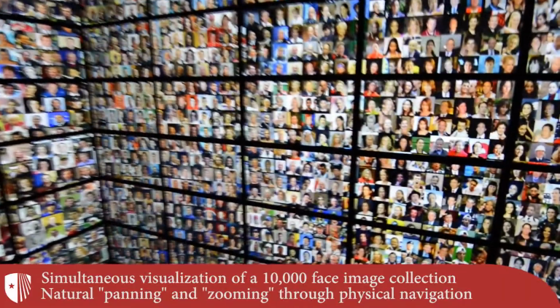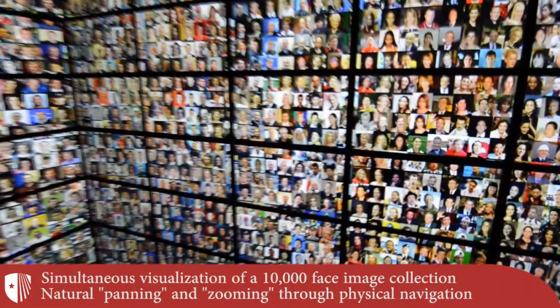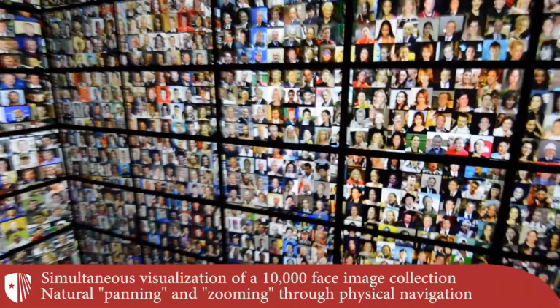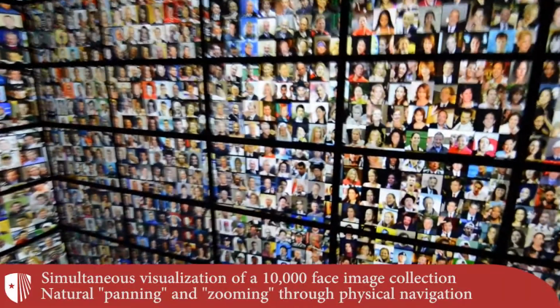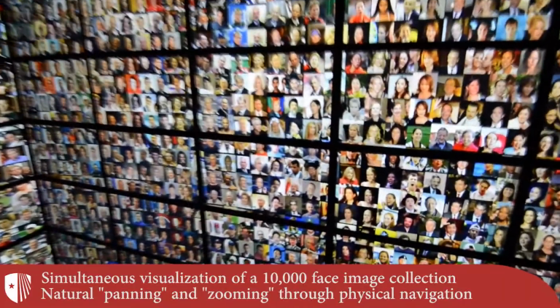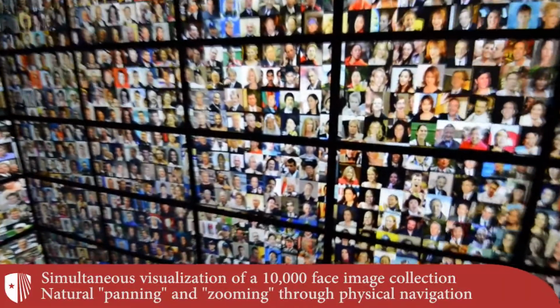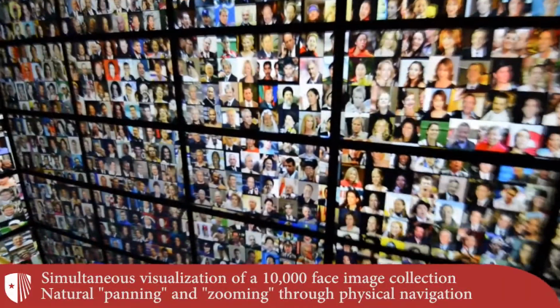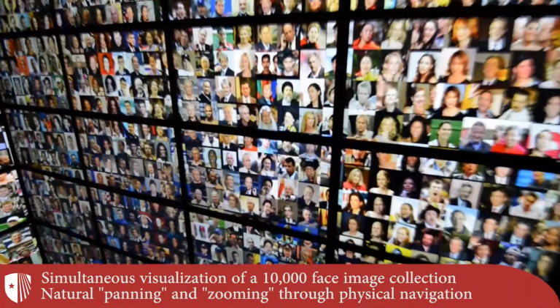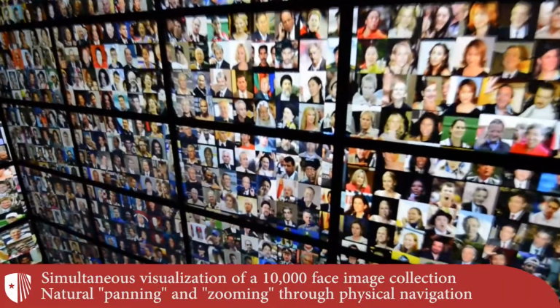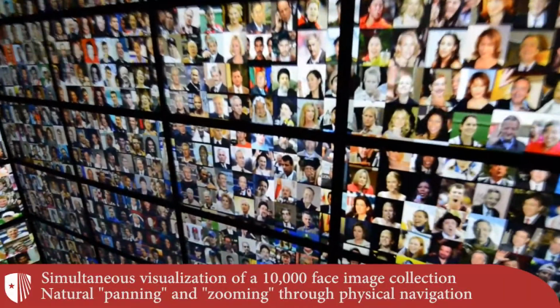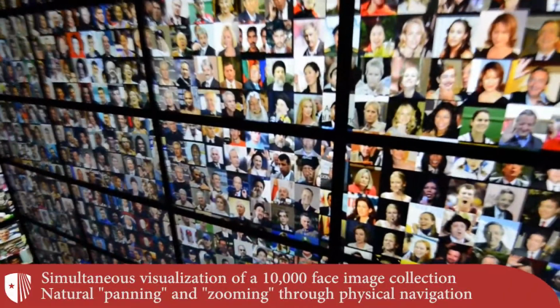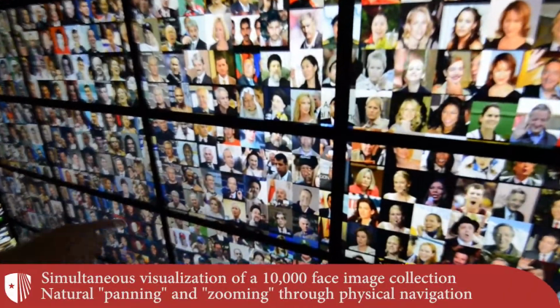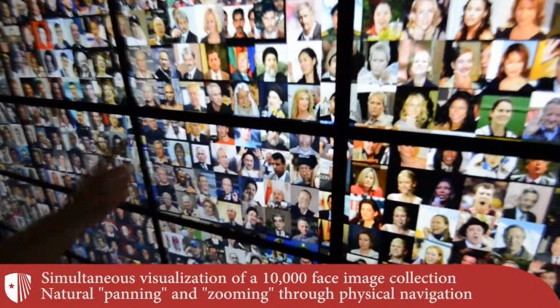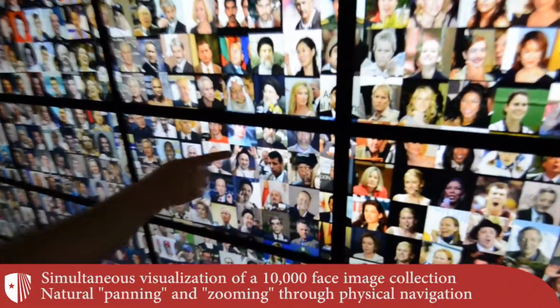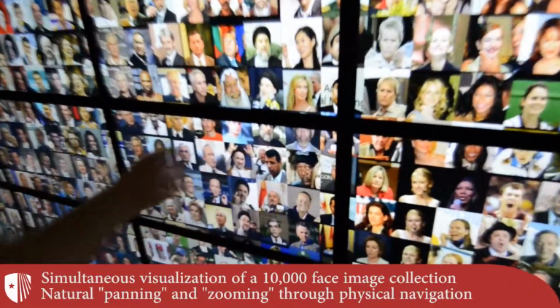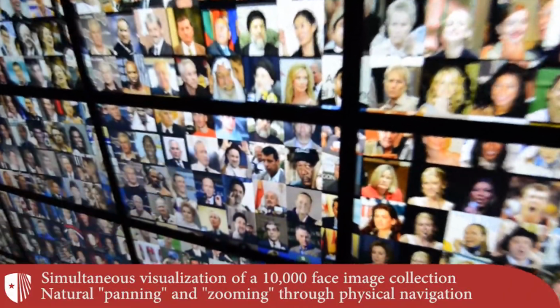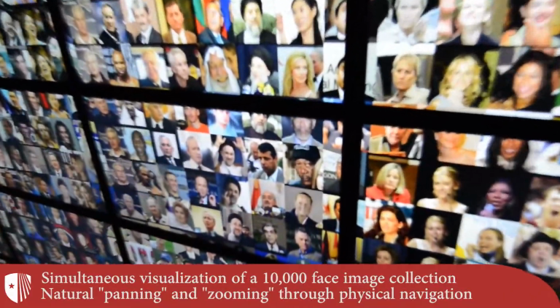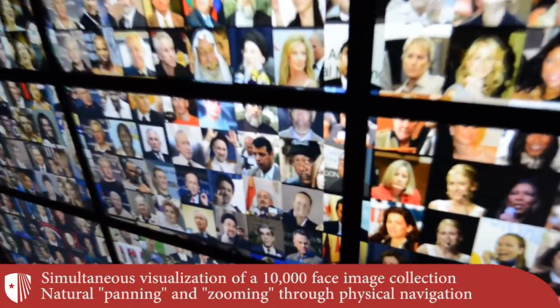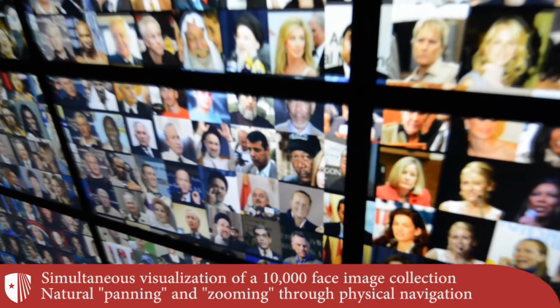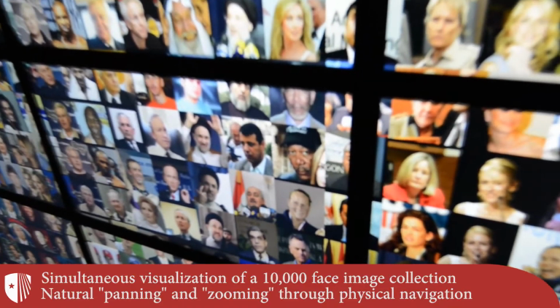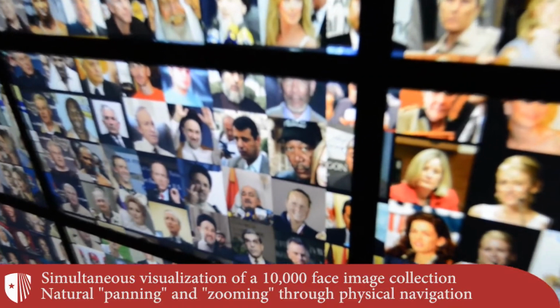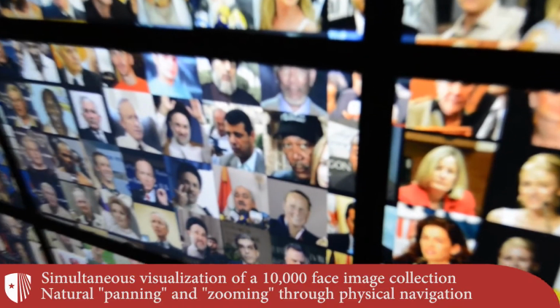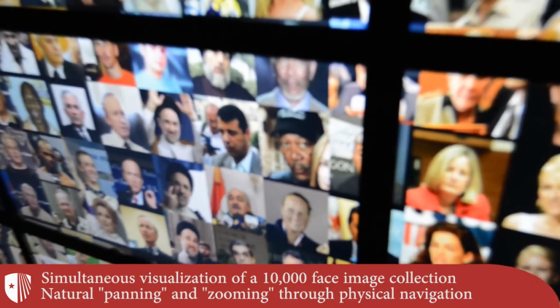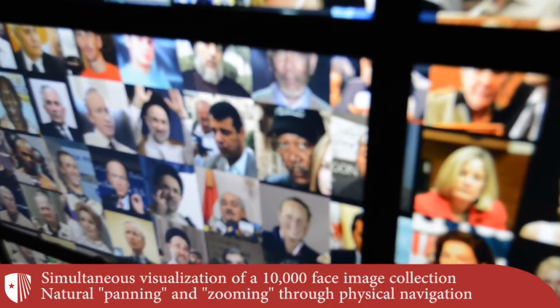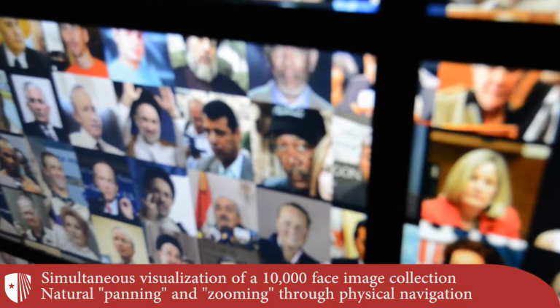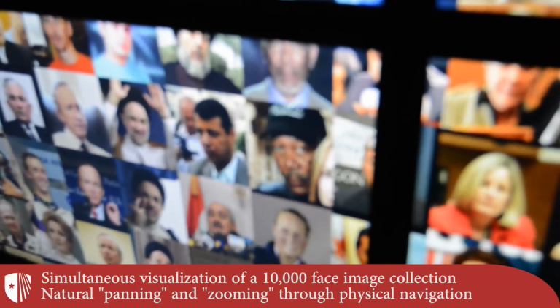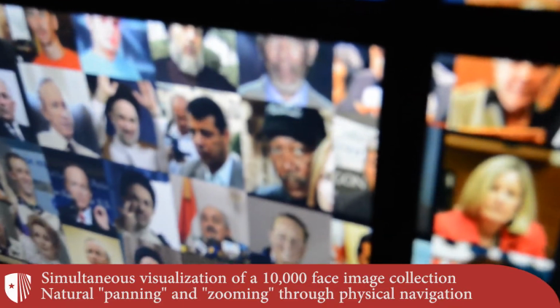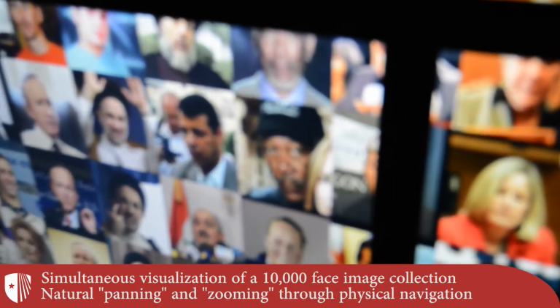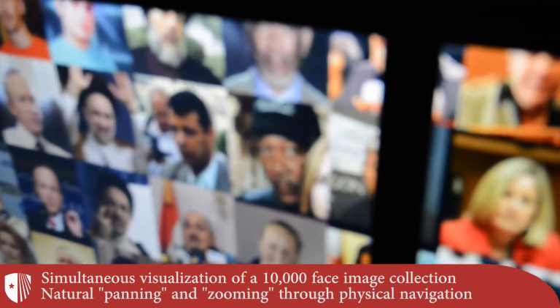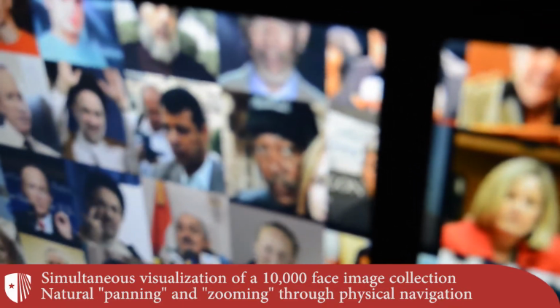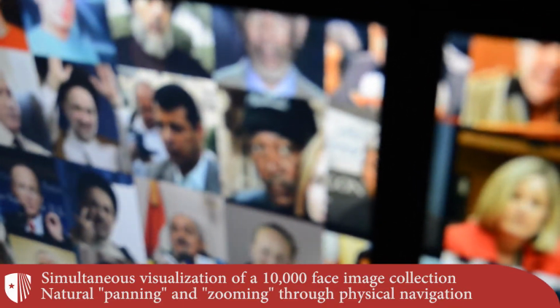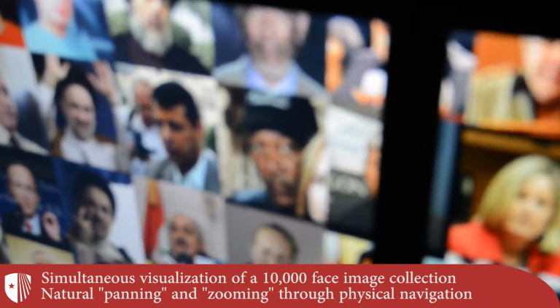Once the user identifies the segment of the data they are interested in, they can approach the display for further examination.